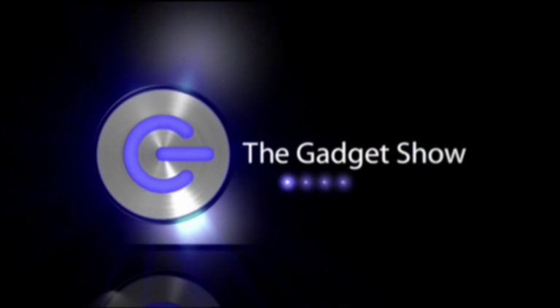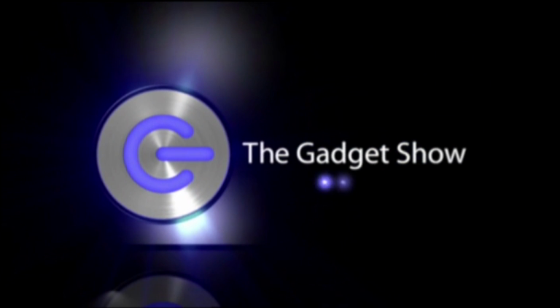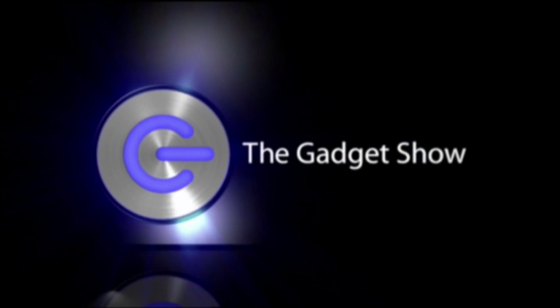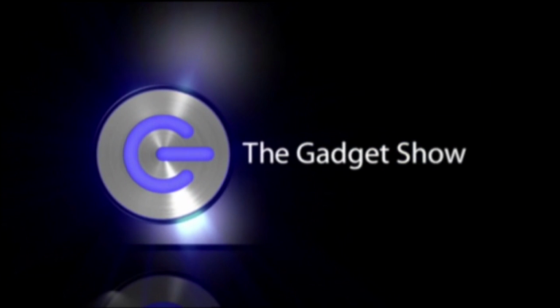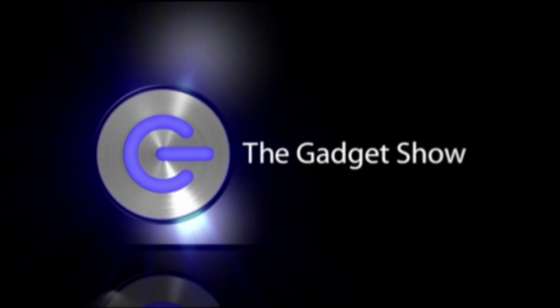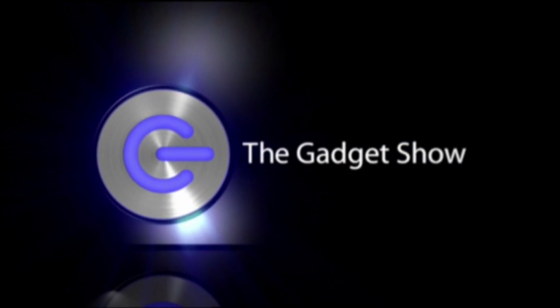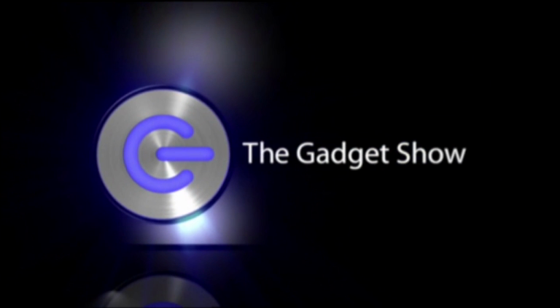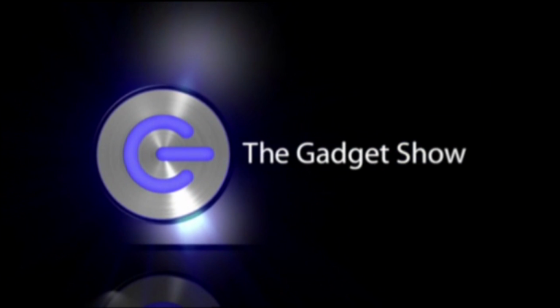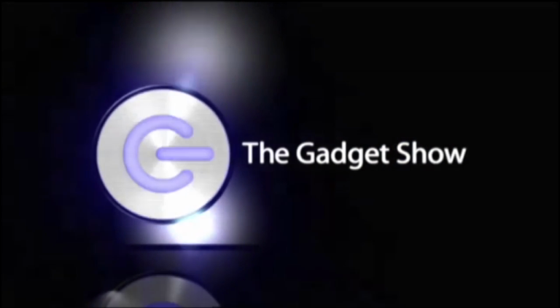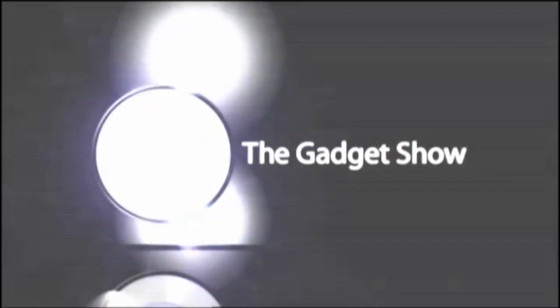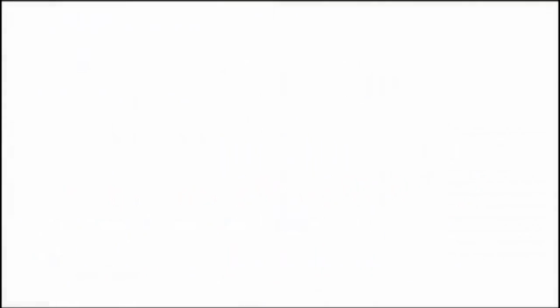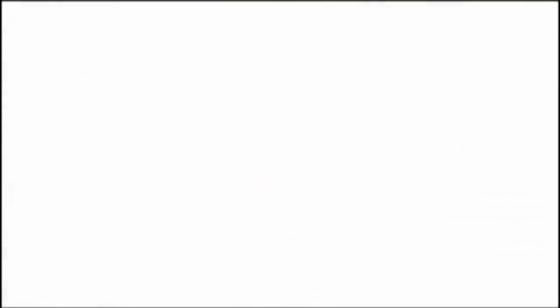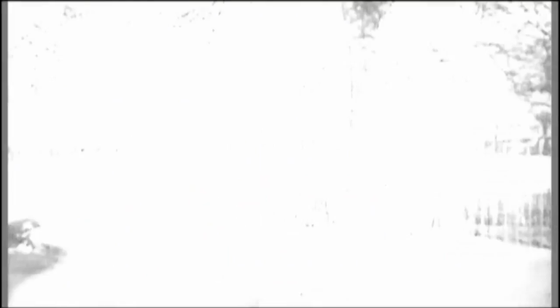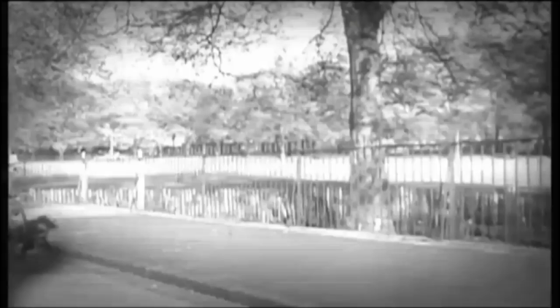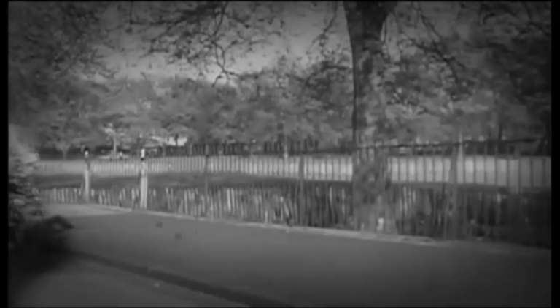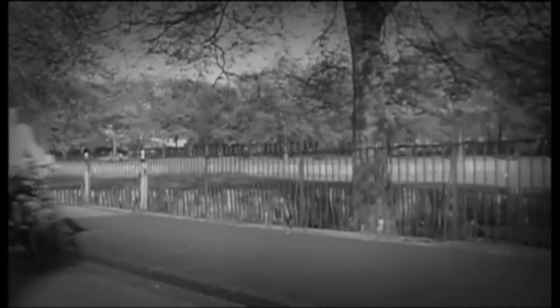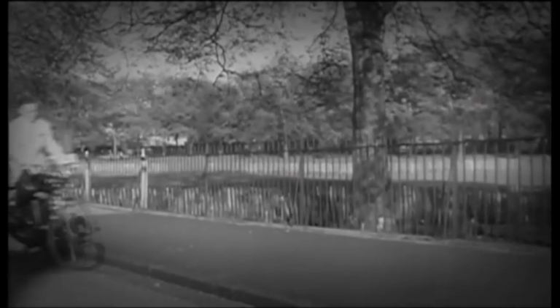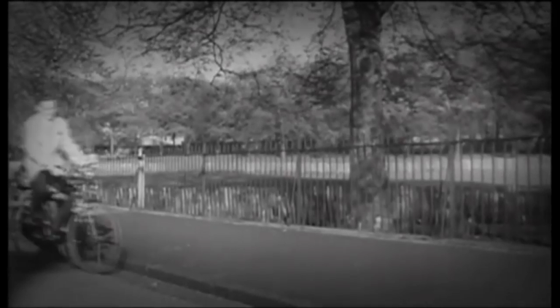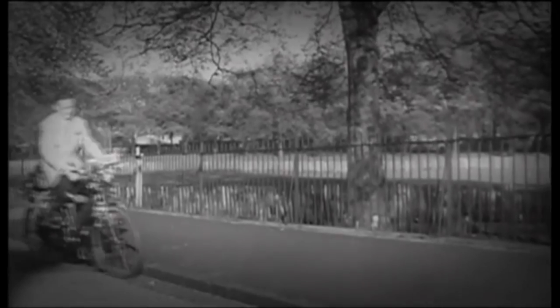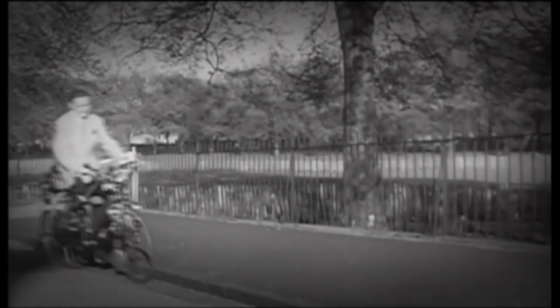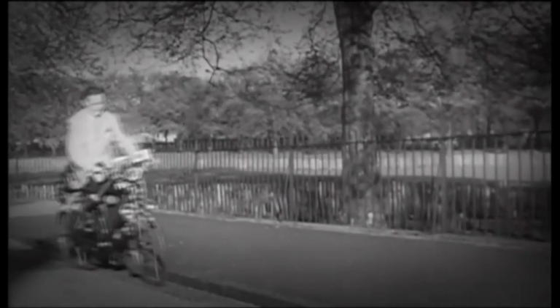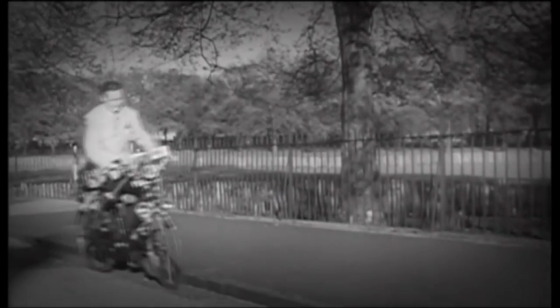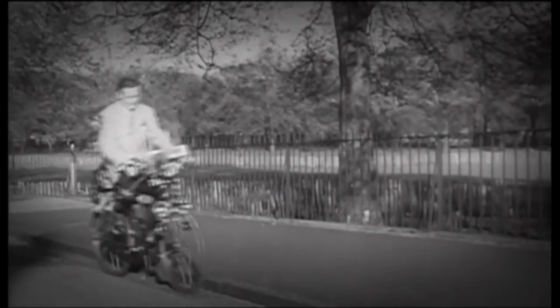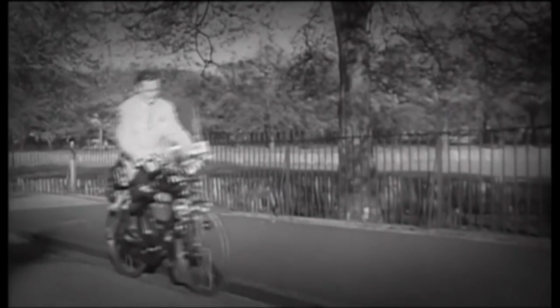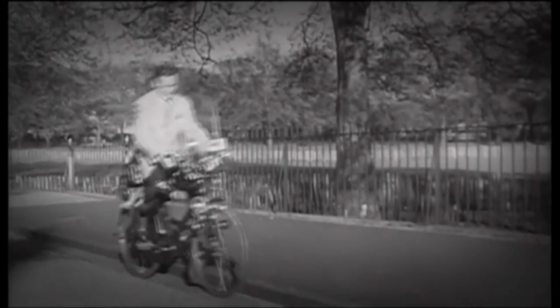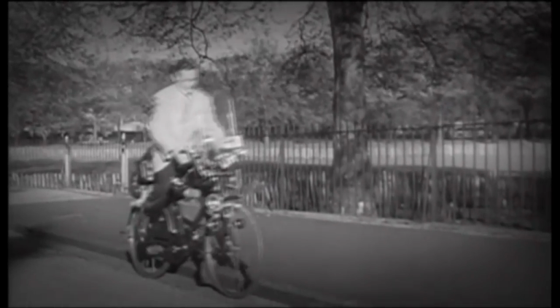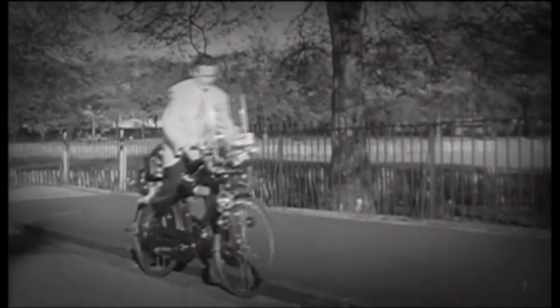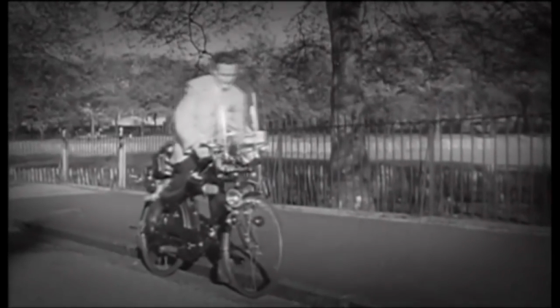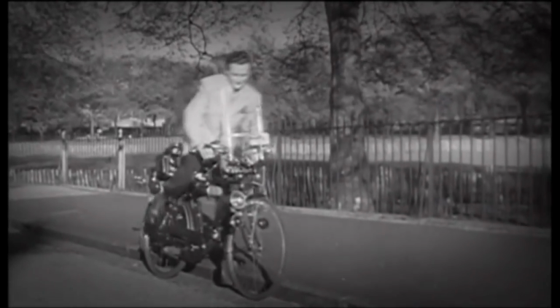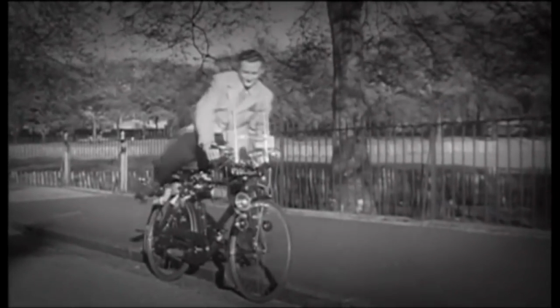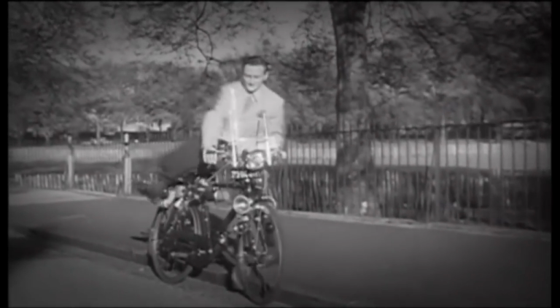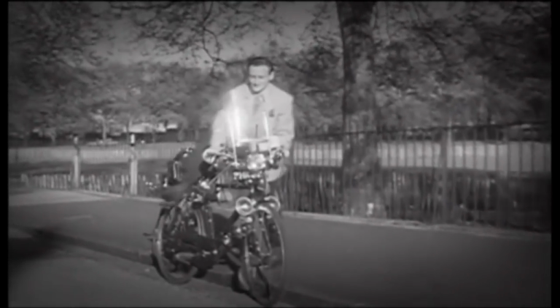But first, here's Susie. Cycling, says the handbook, is a pleasure that's simple and cheap.